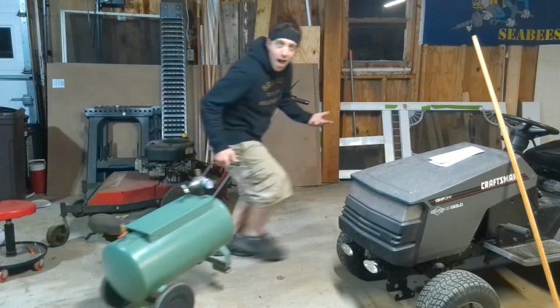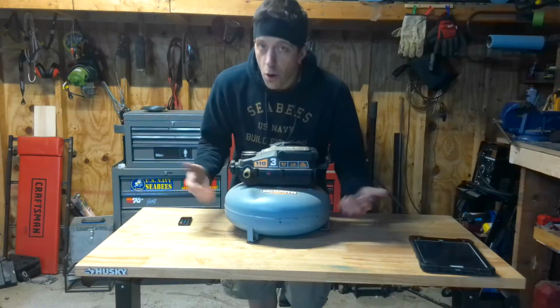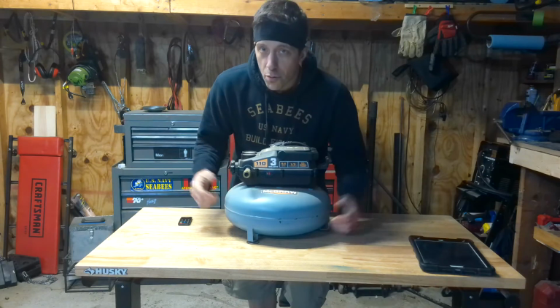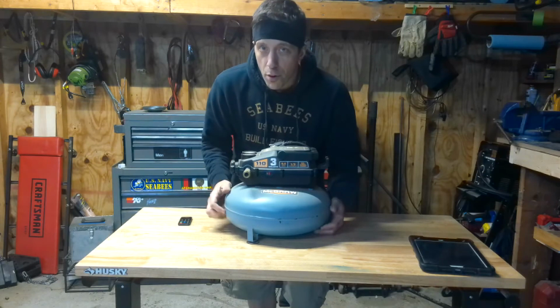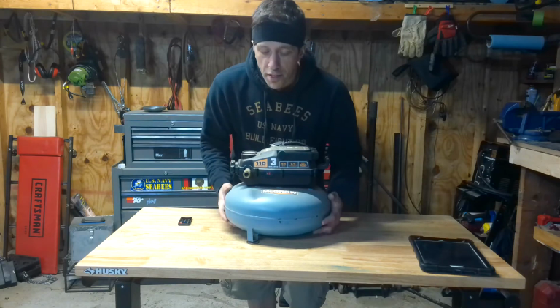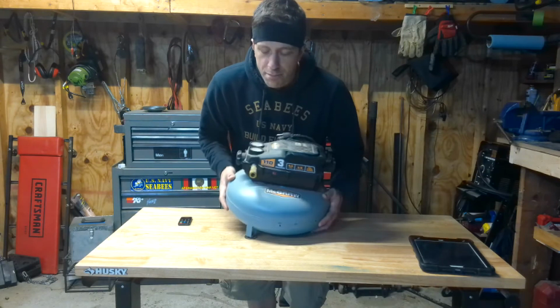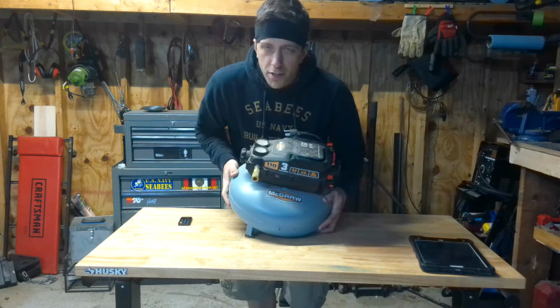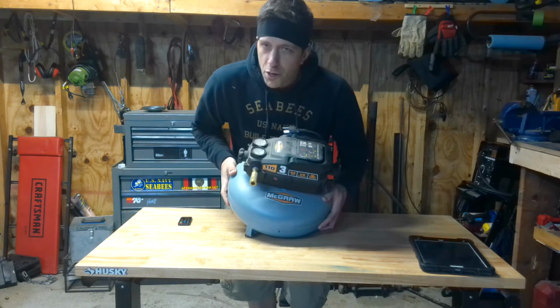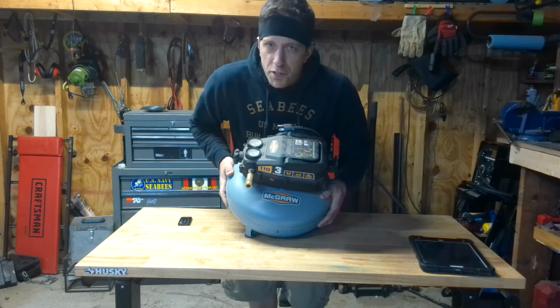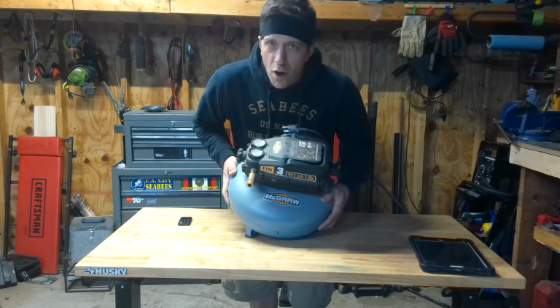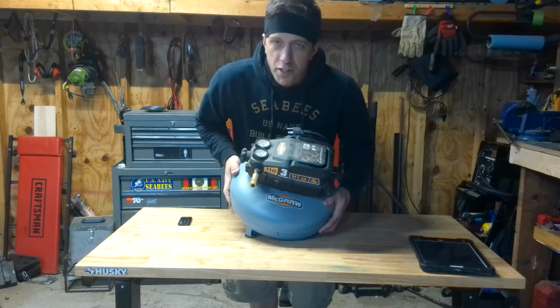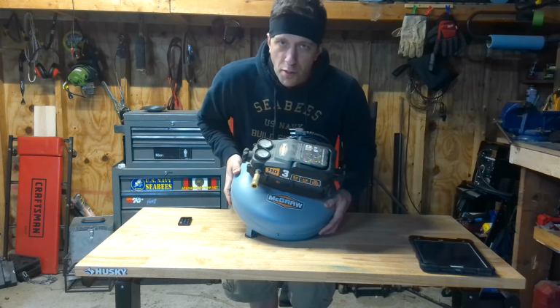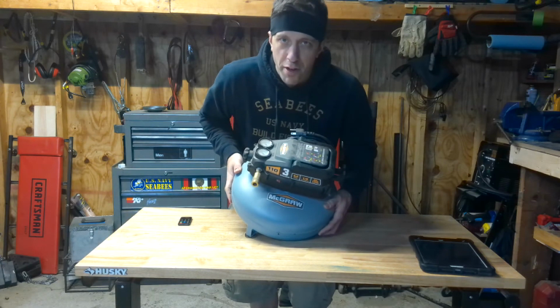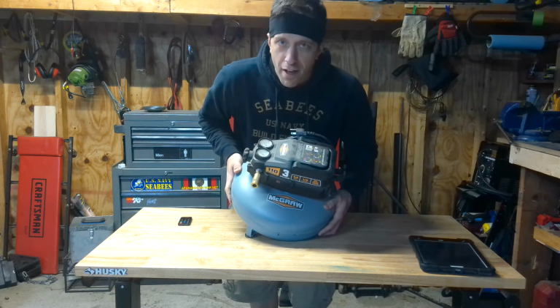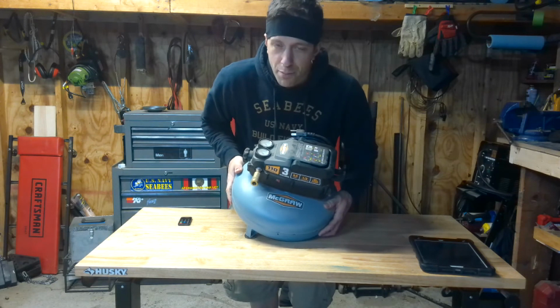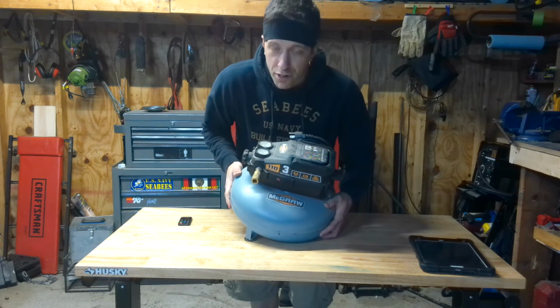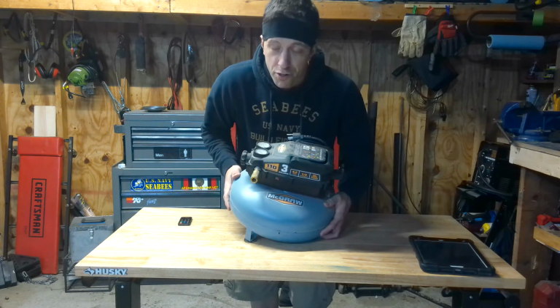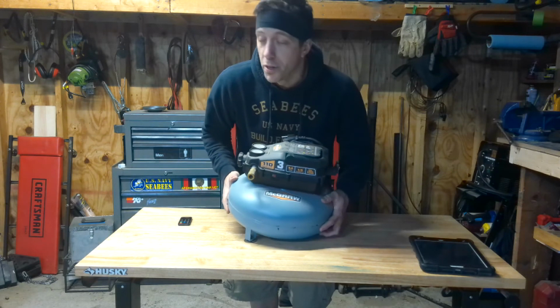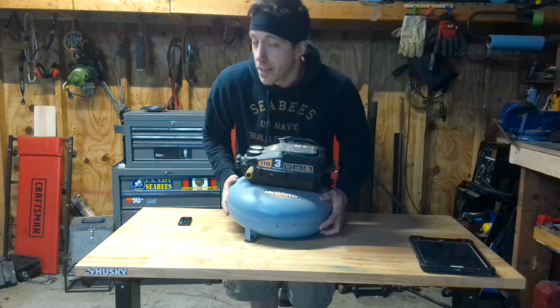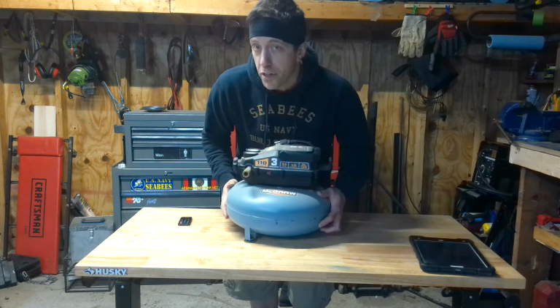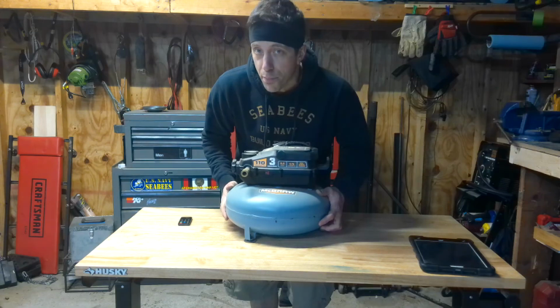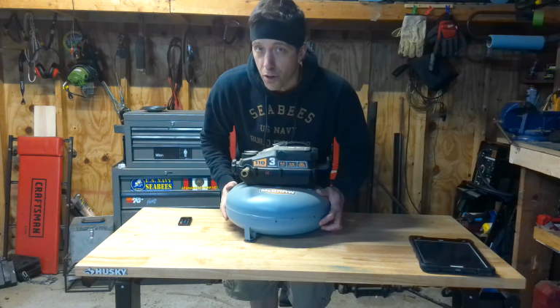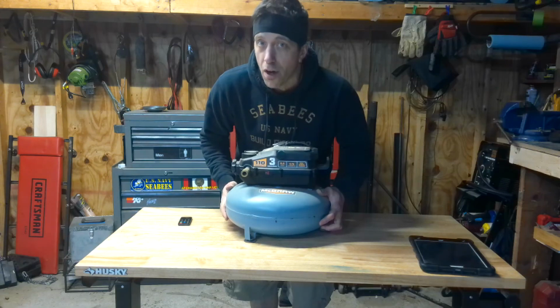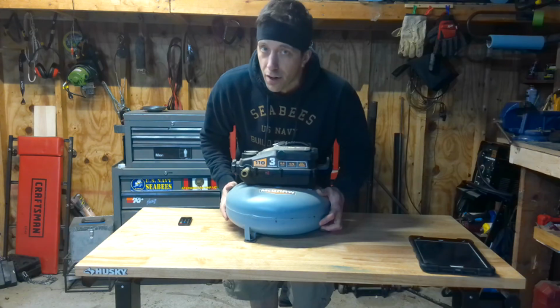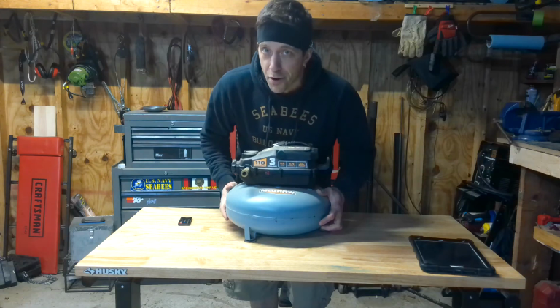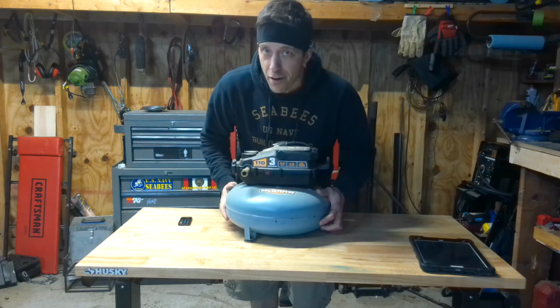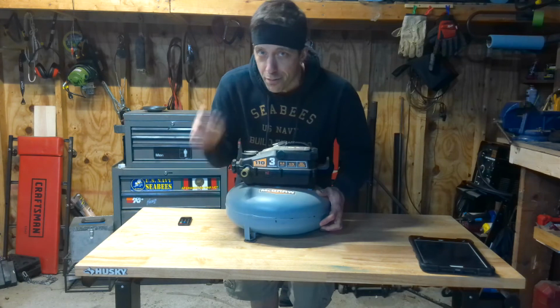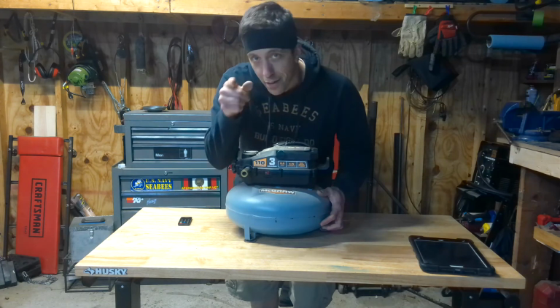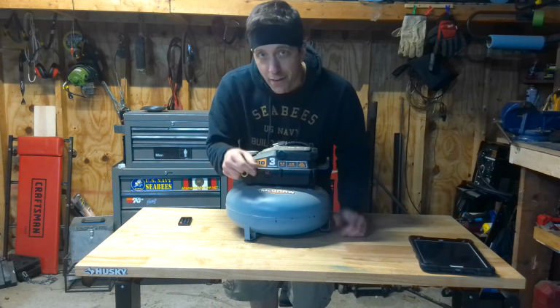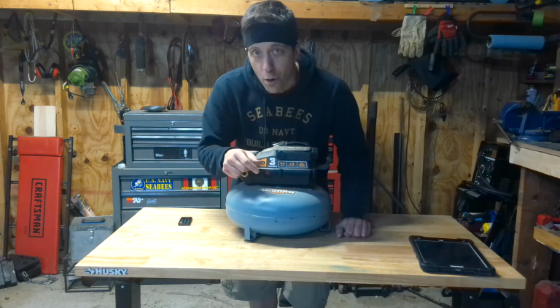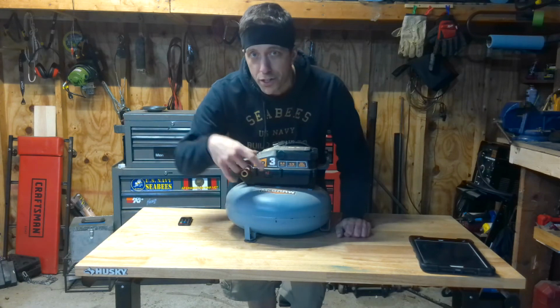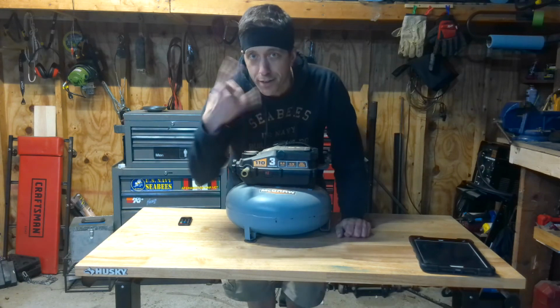Oh, and one more thing — don't even try this with a three-gallon compressor. You will literally pull all of your hair out. Thank you for watching!